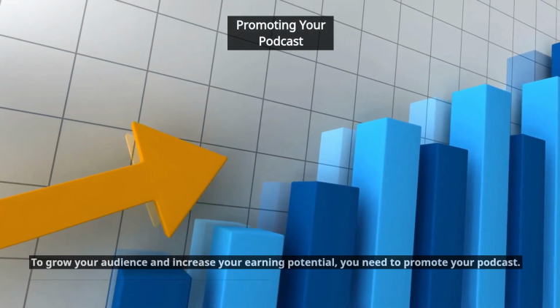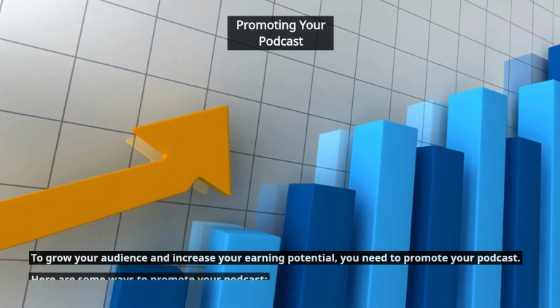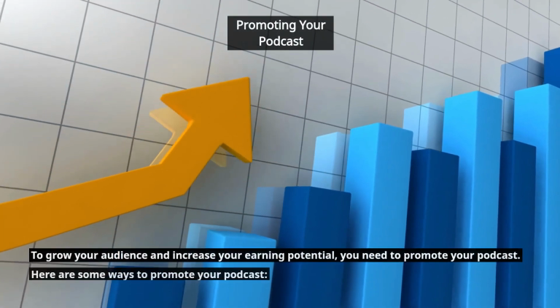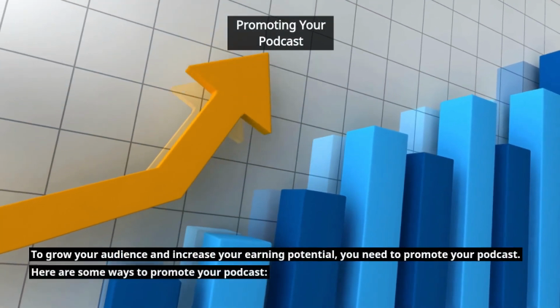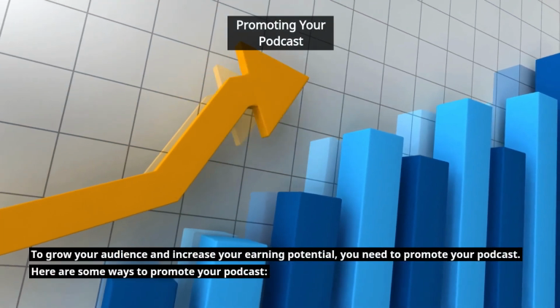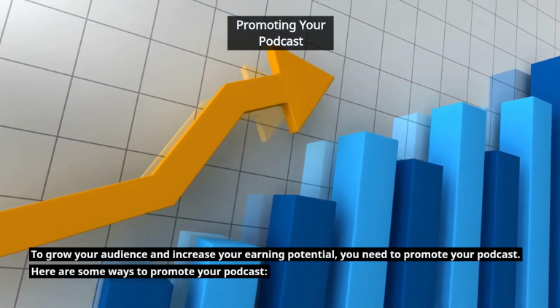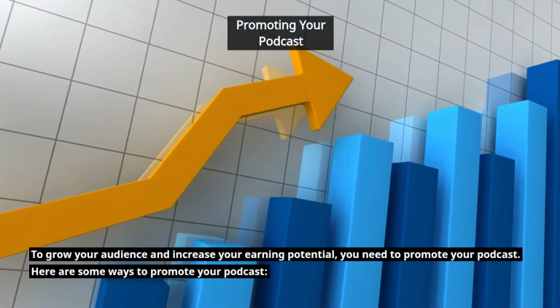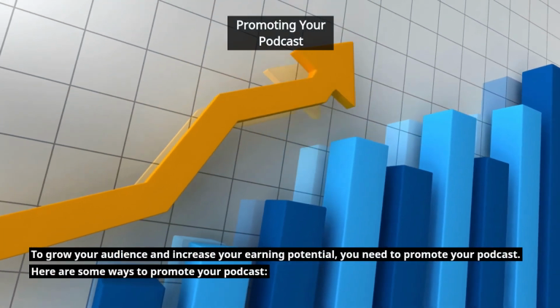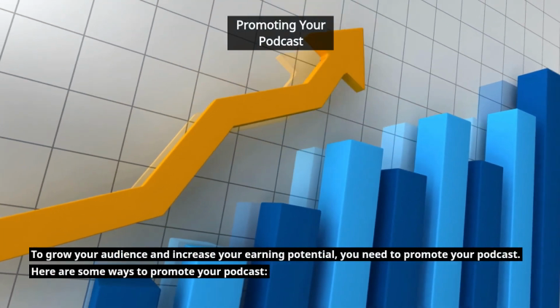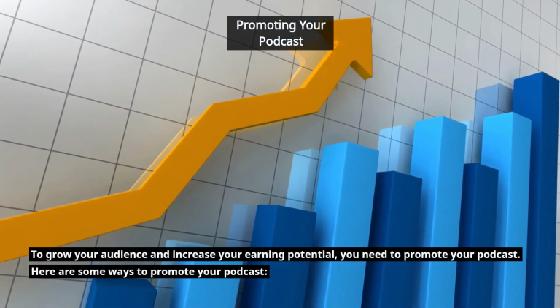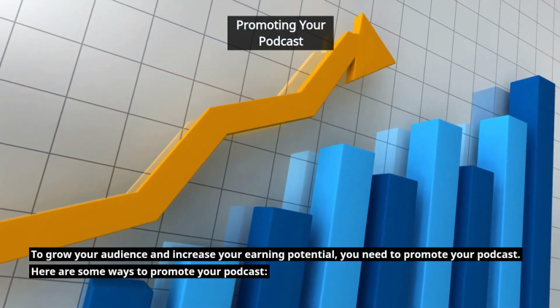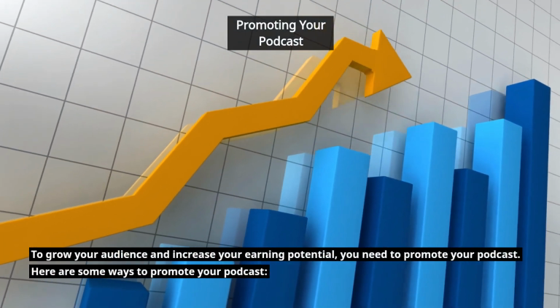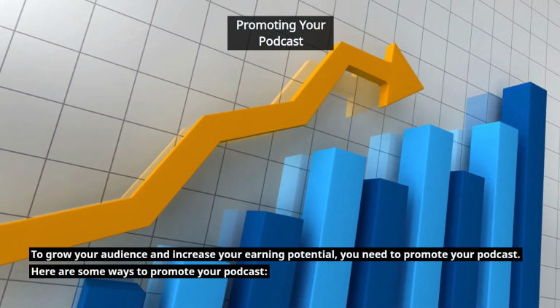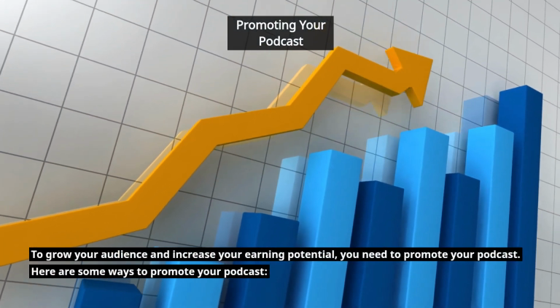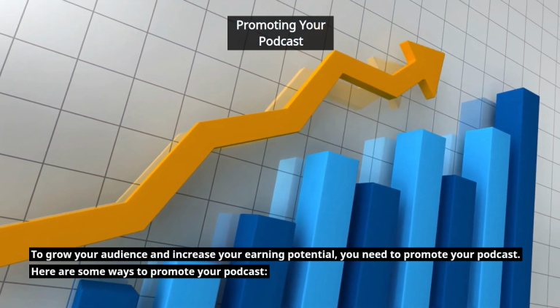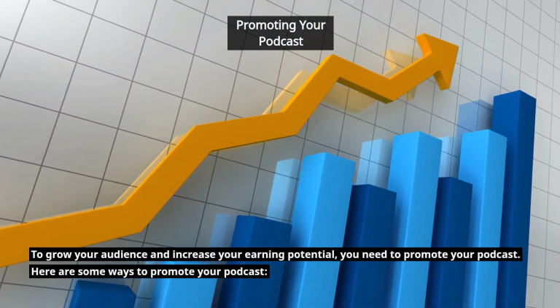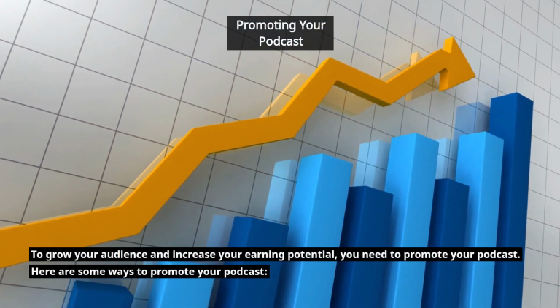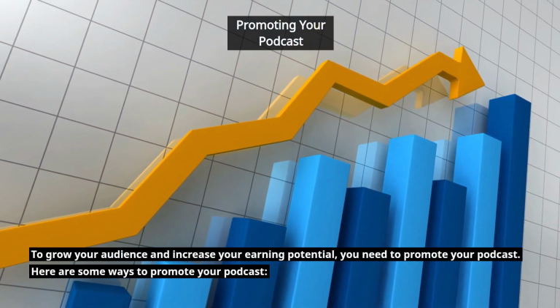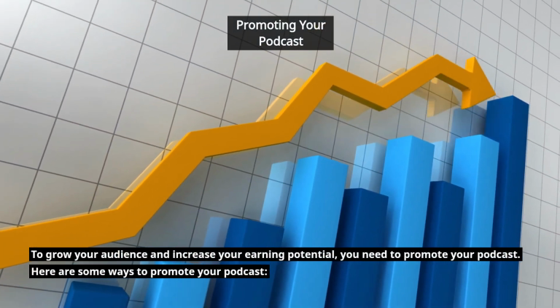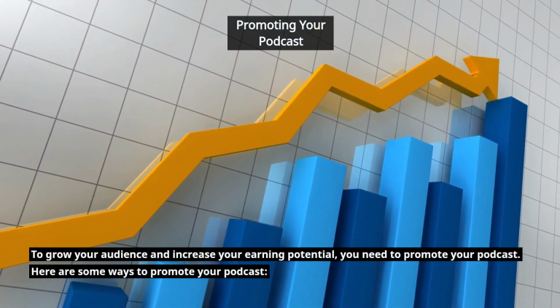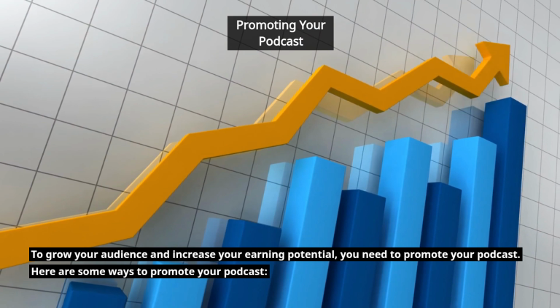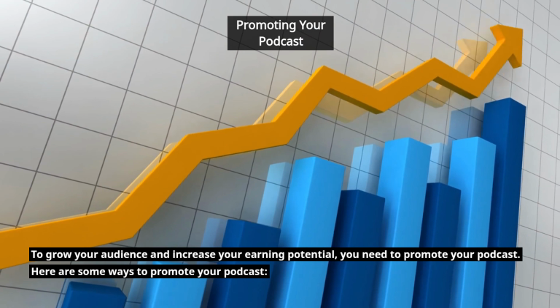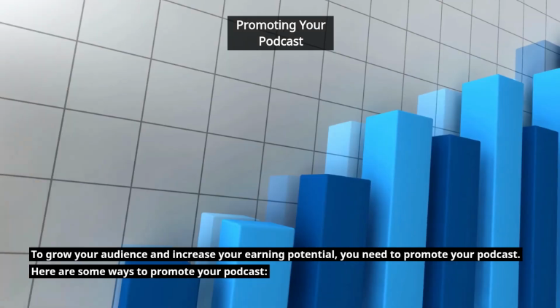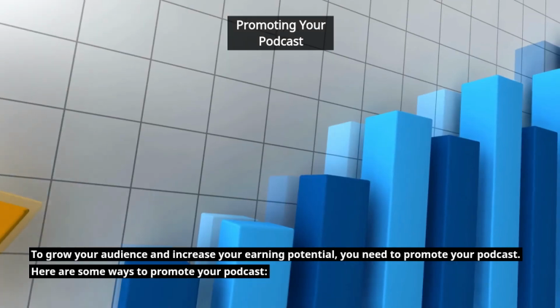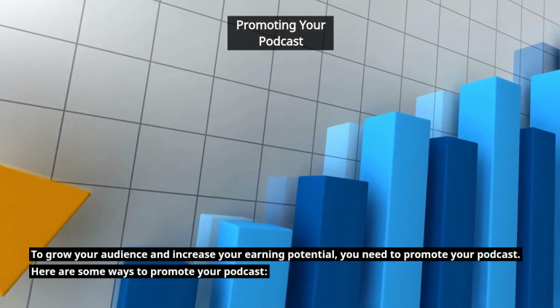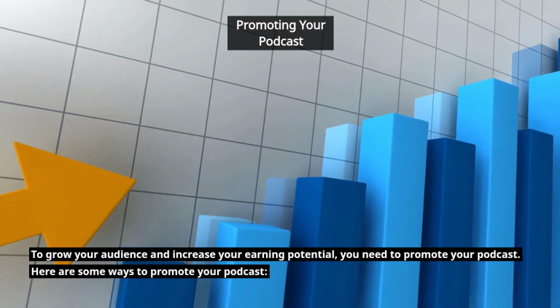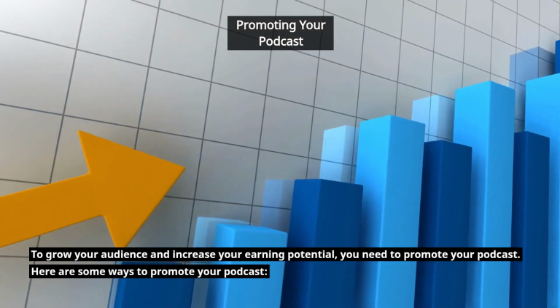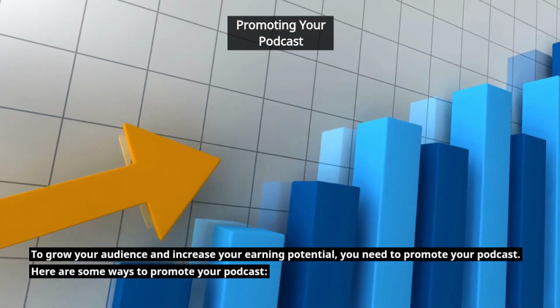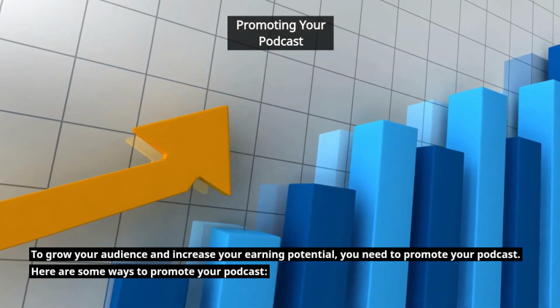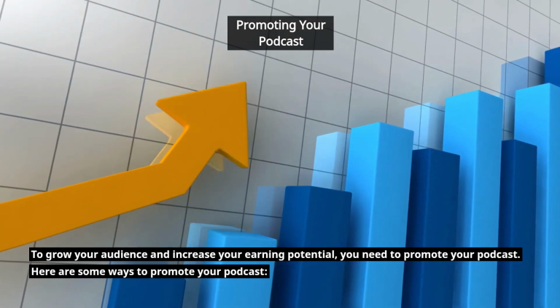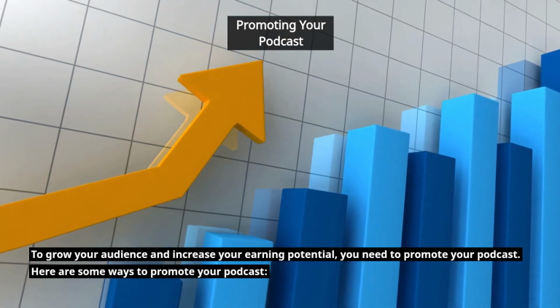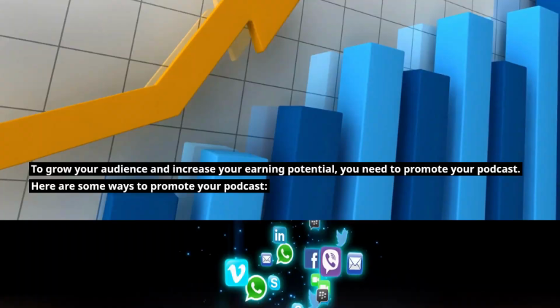To grow your audience and increase your earning potential, you need to promote your podcast. Here are some ways to promote your podcast.